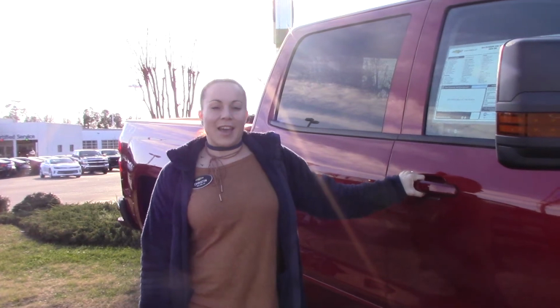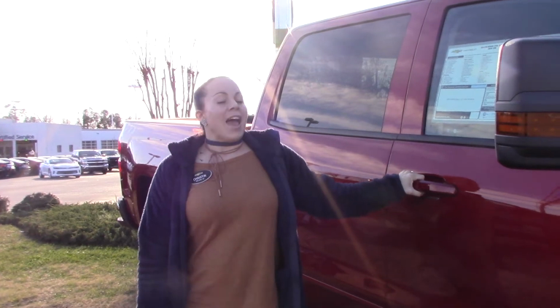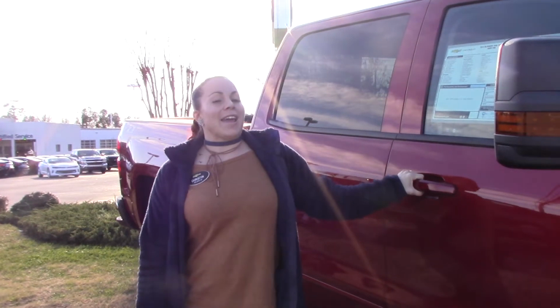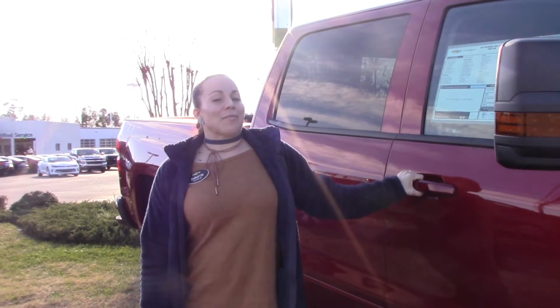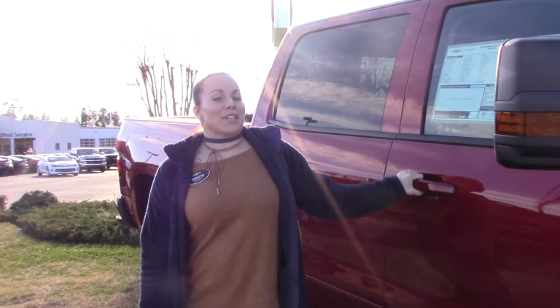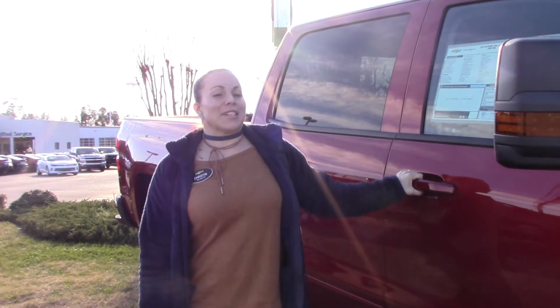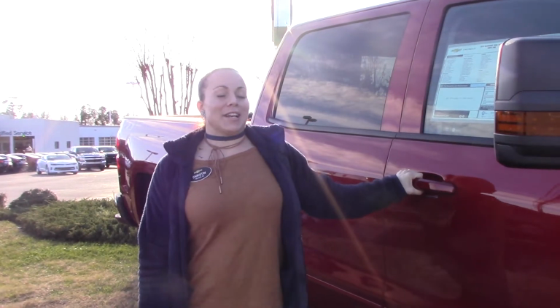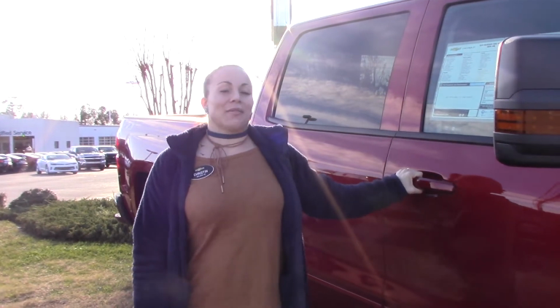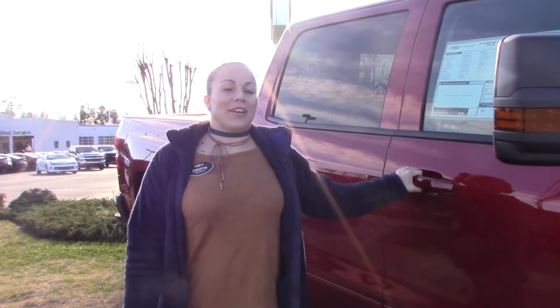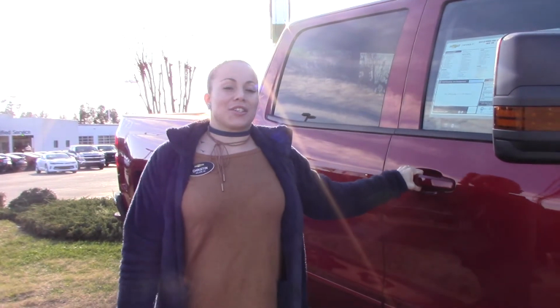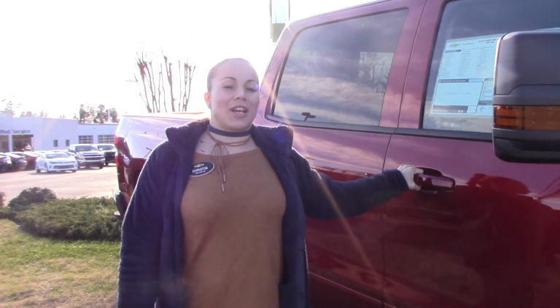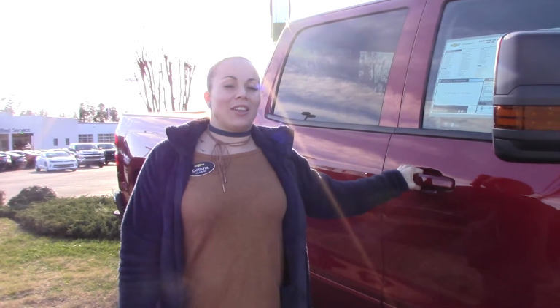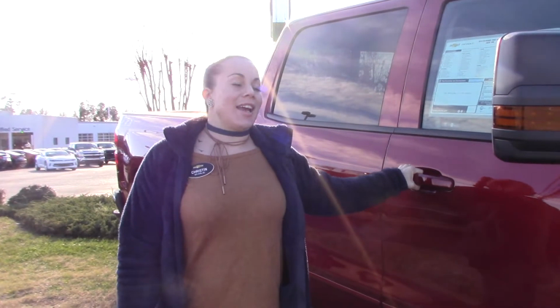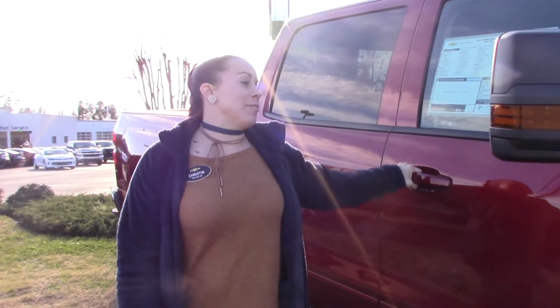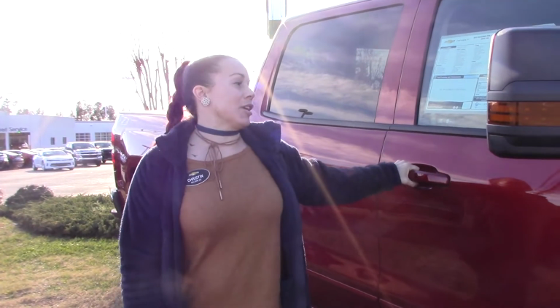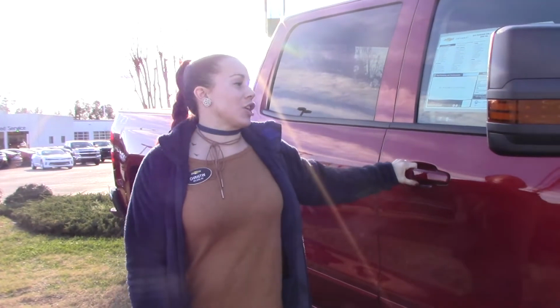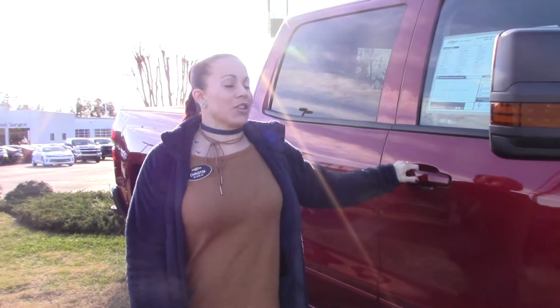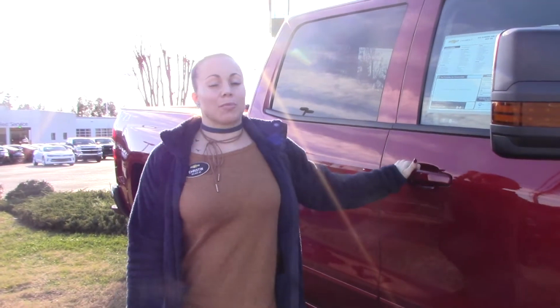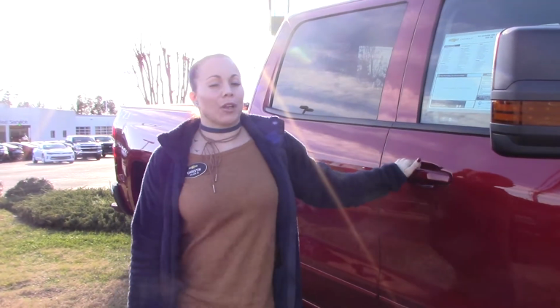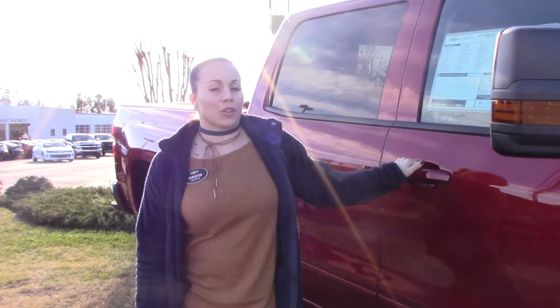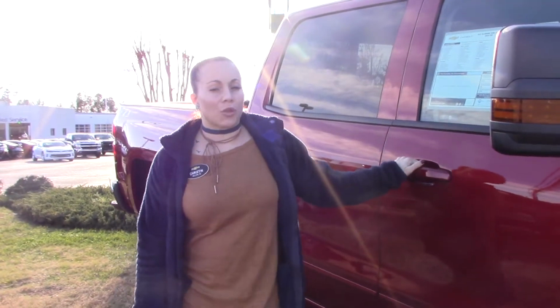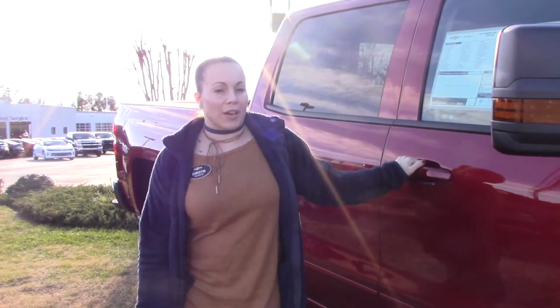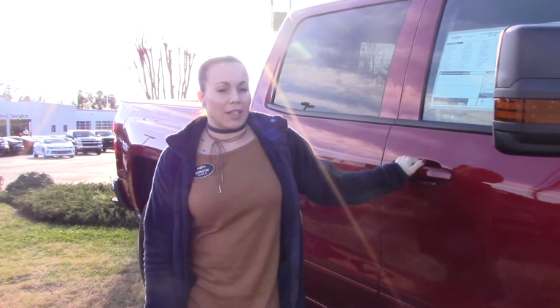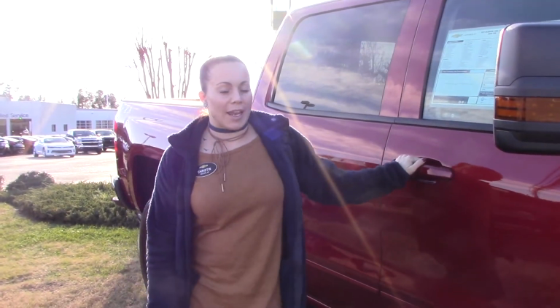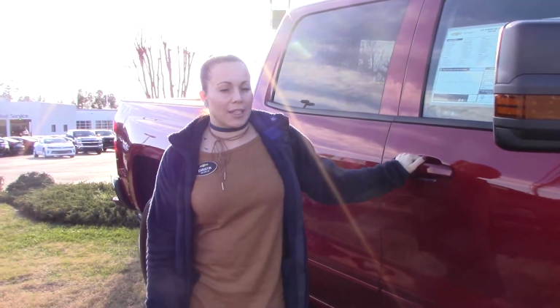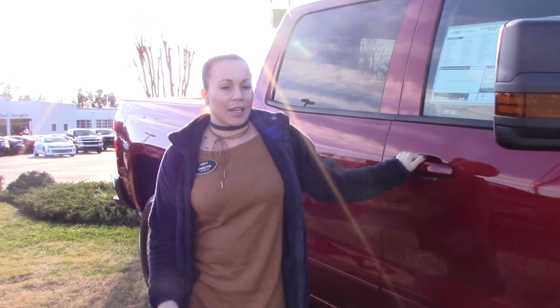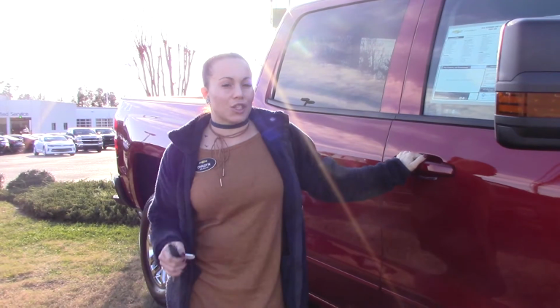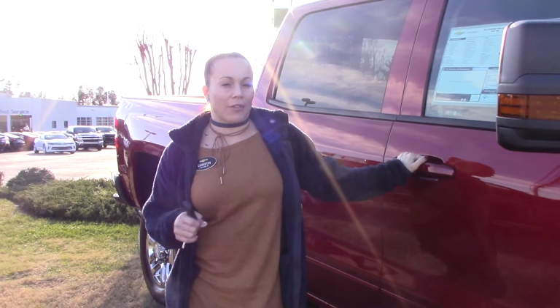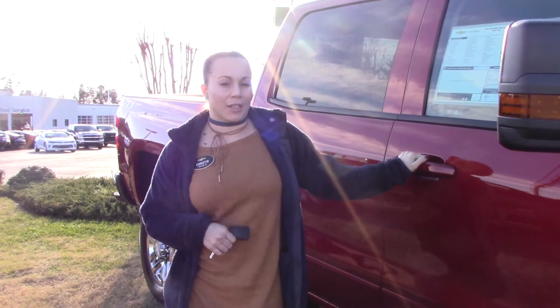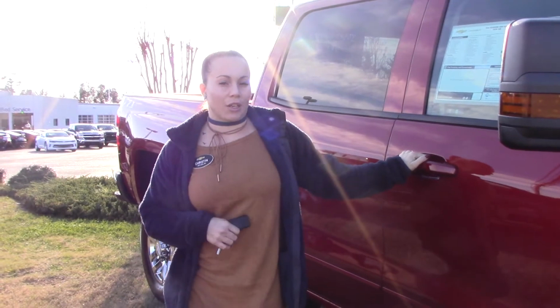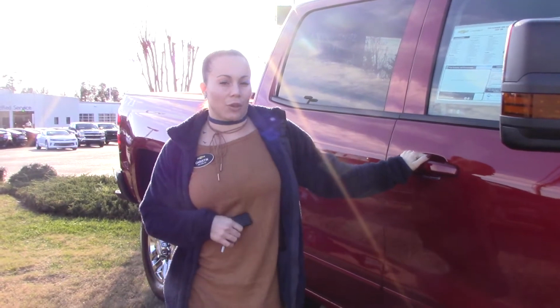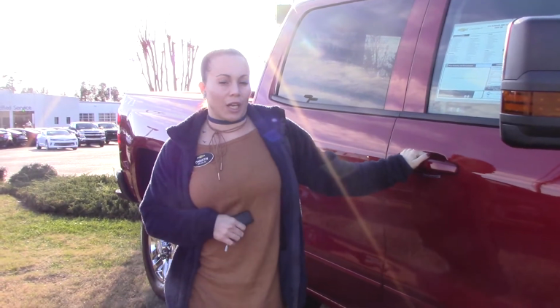Hey, I'm Kristin here at Hubert Vester Chevrolet. I'm here to show you this beautiful 2018 Chevrolet Silverado.